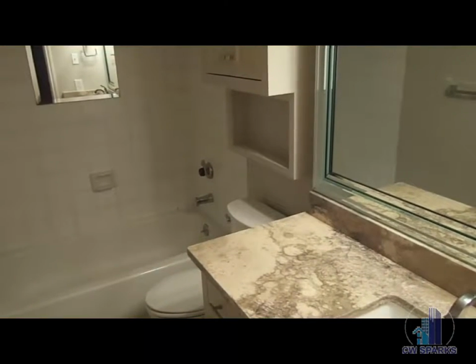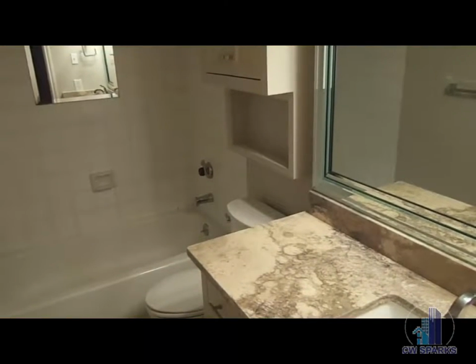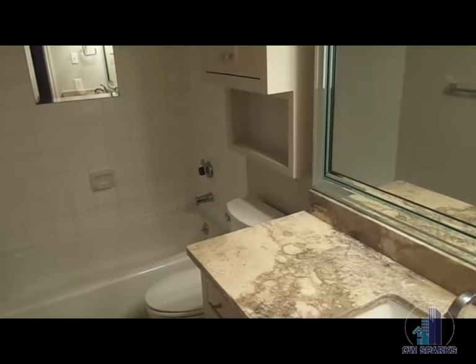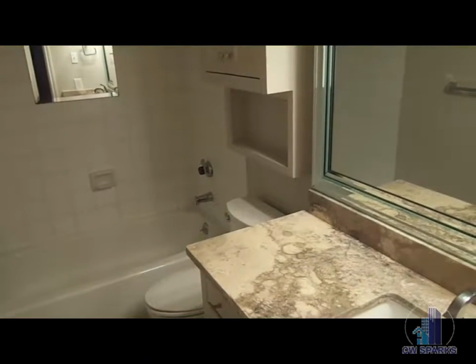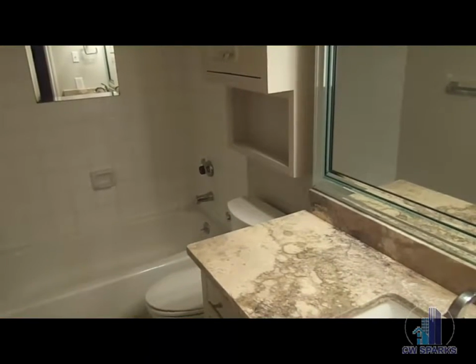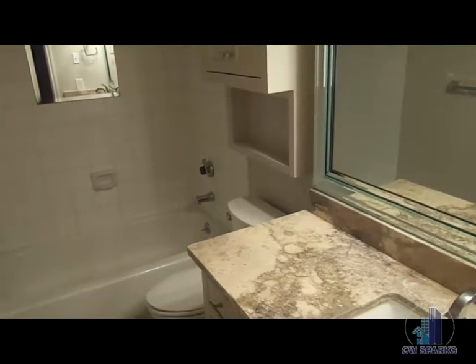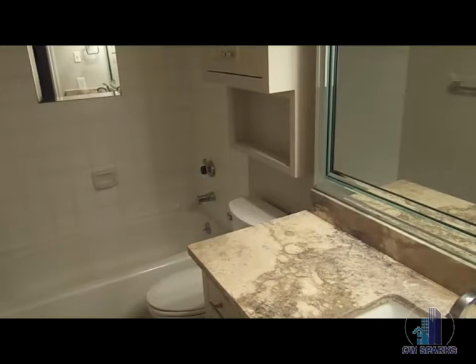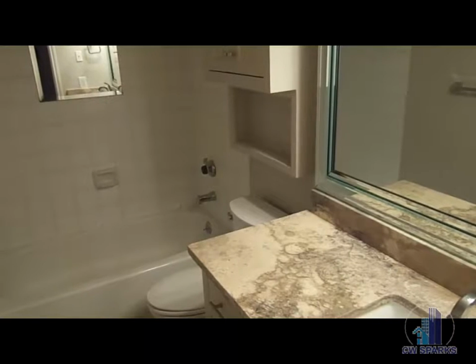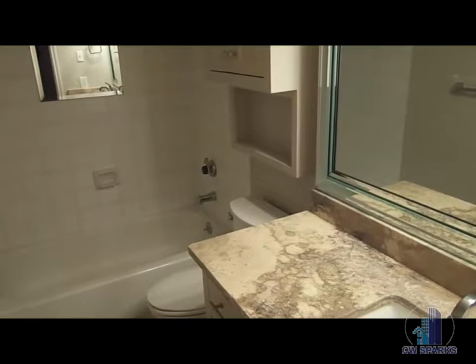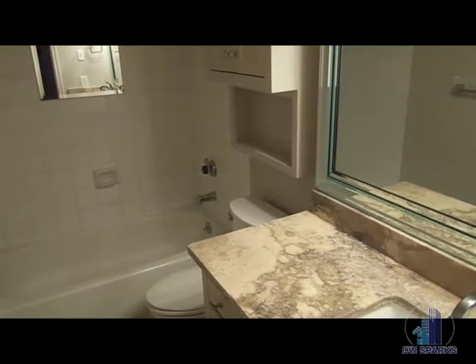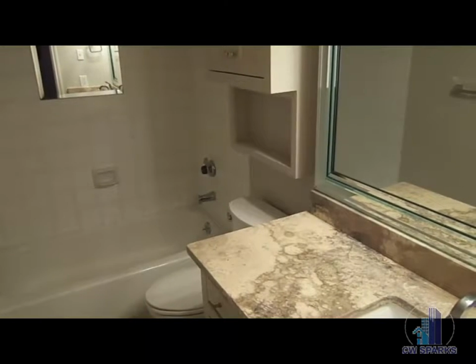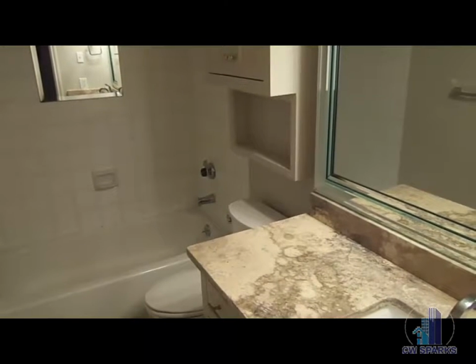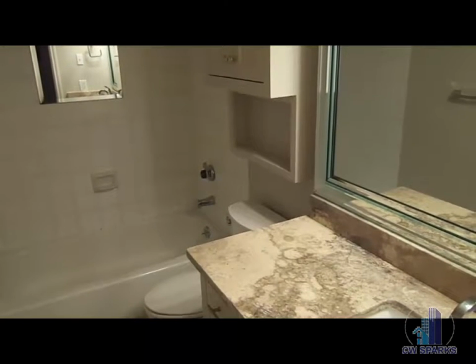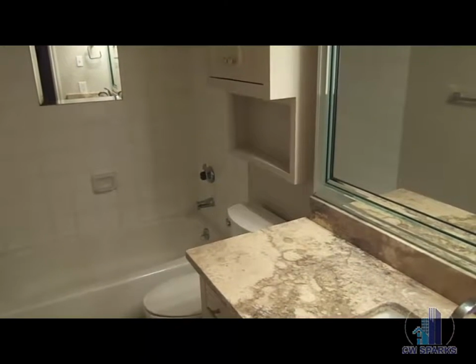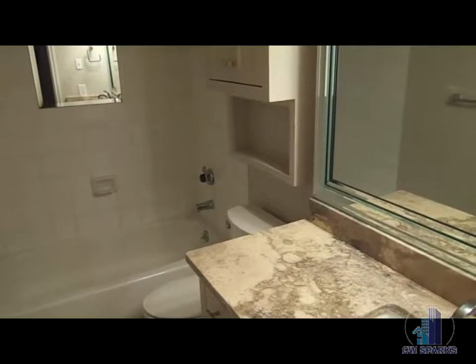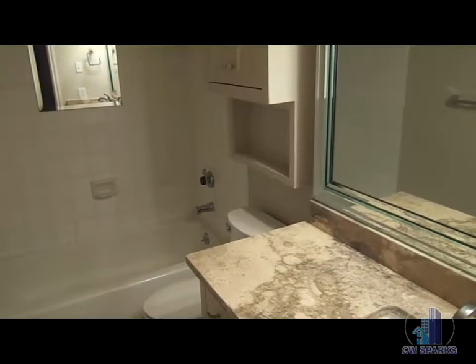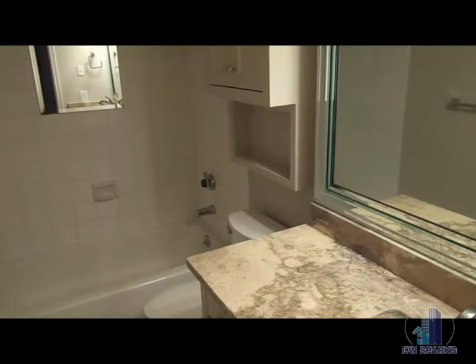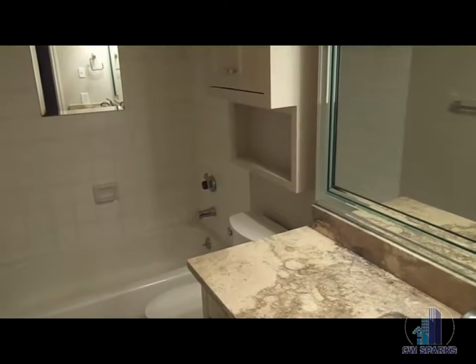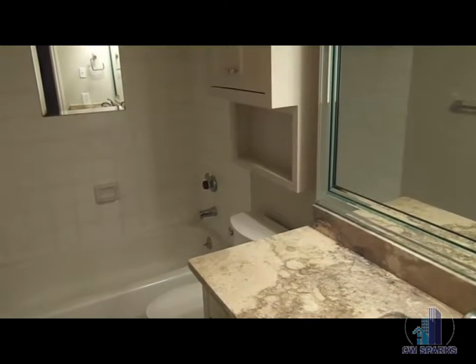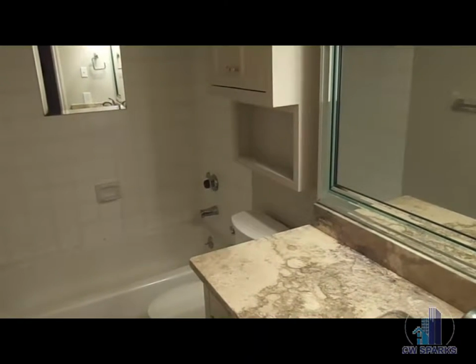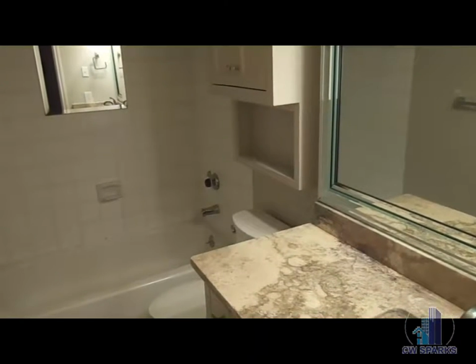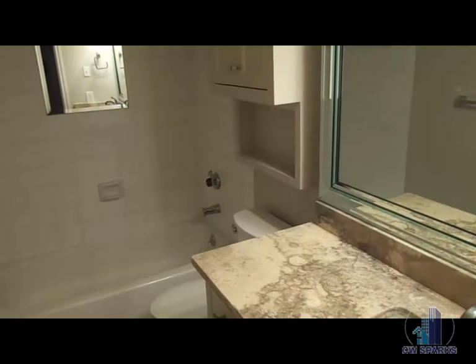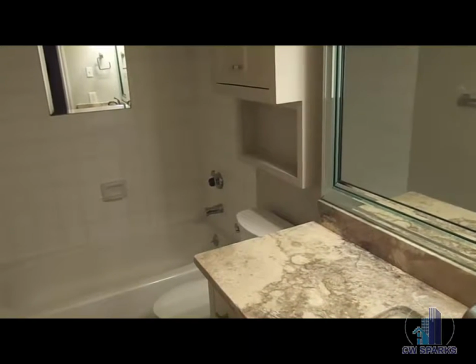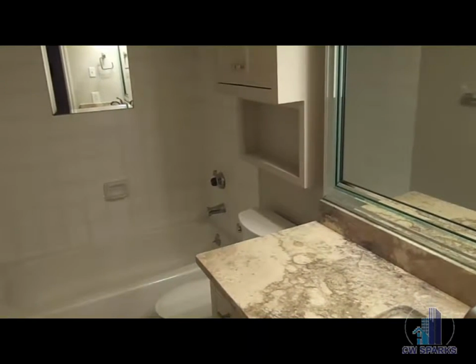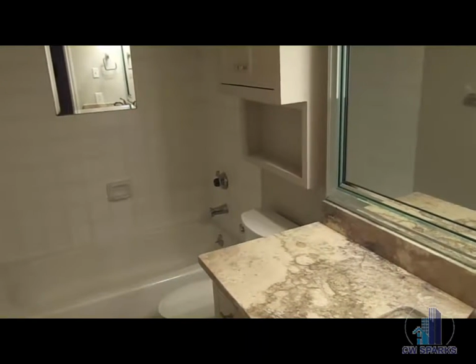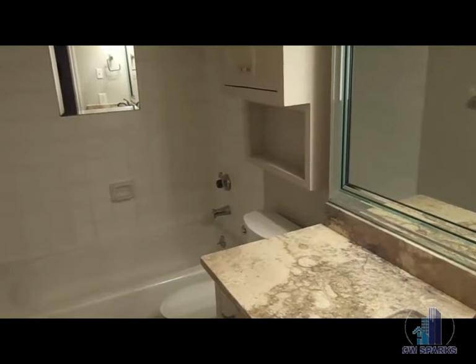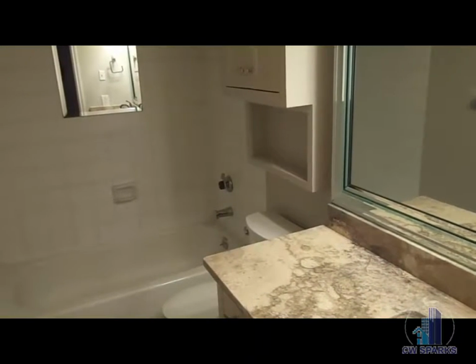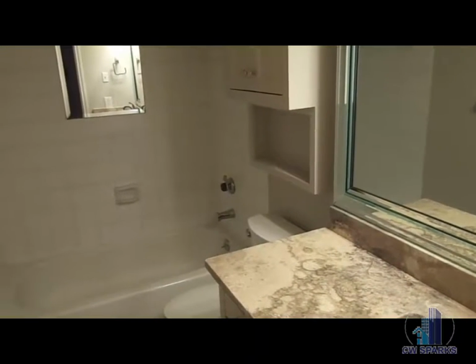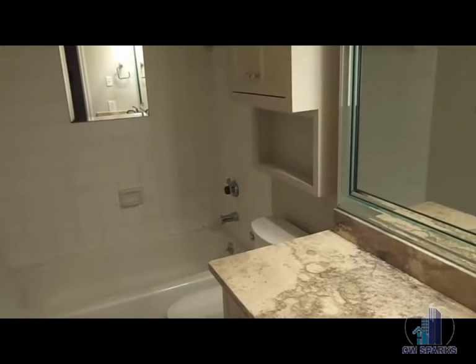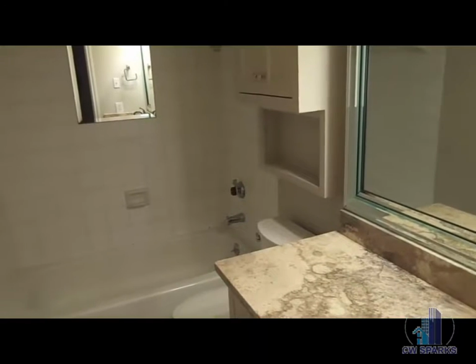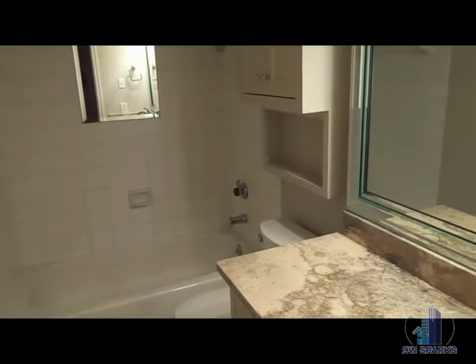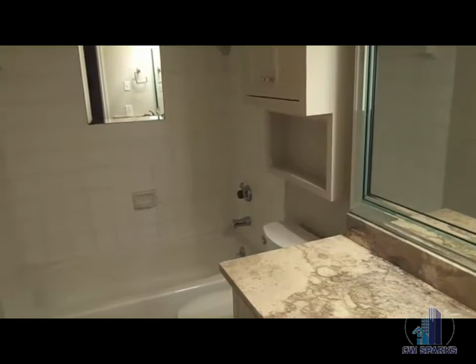Bathroom with ceramic tile flooring and granite counter on the vanity.